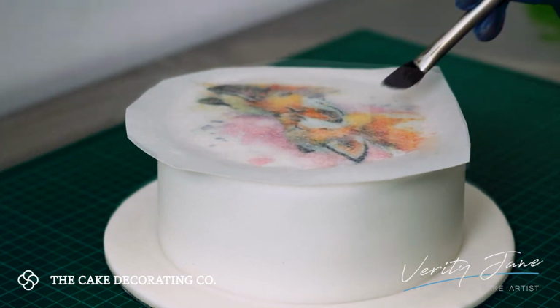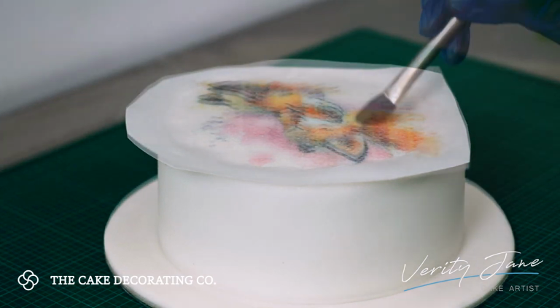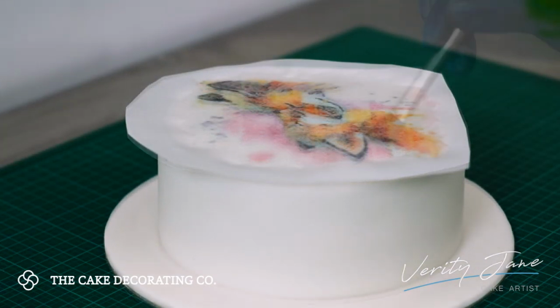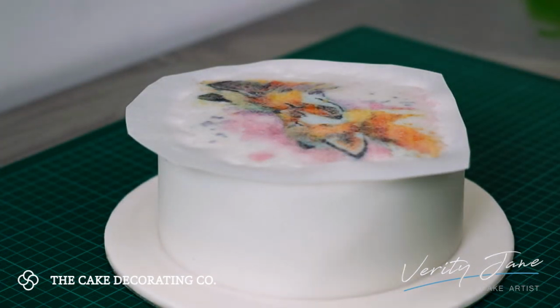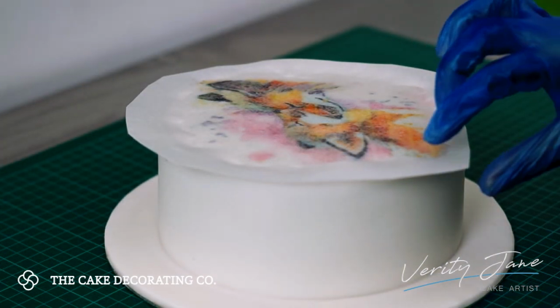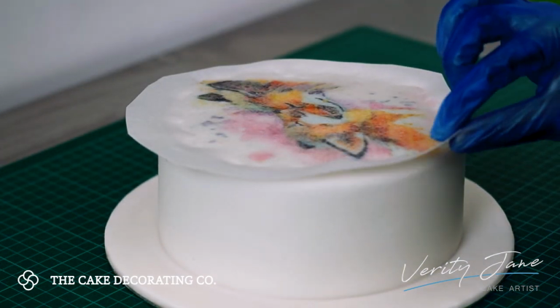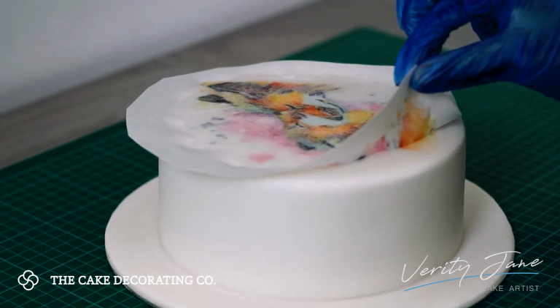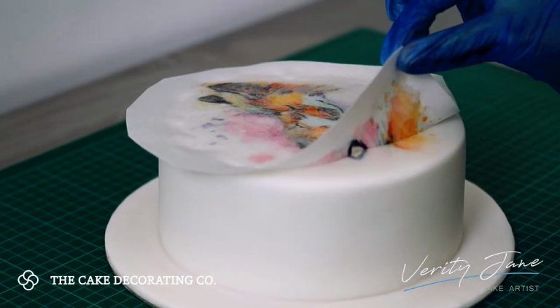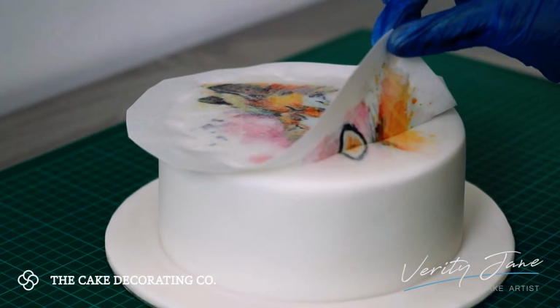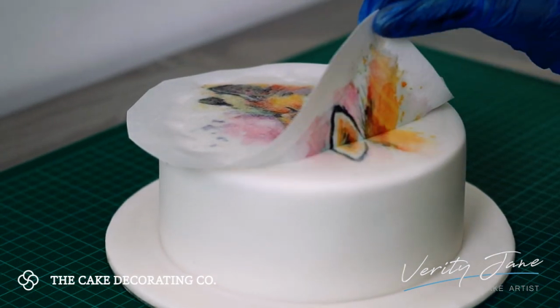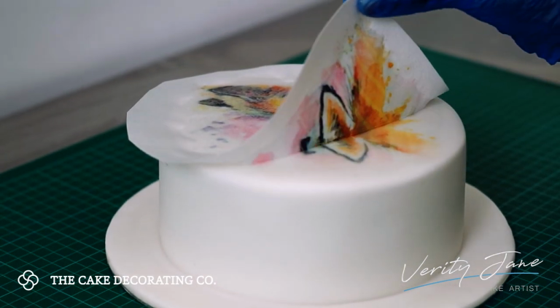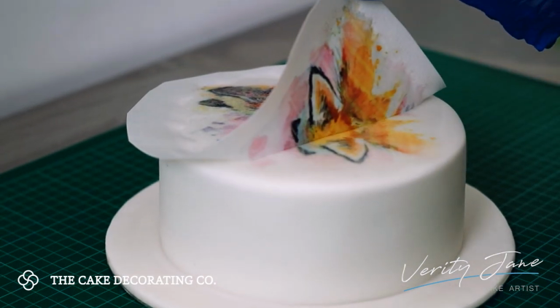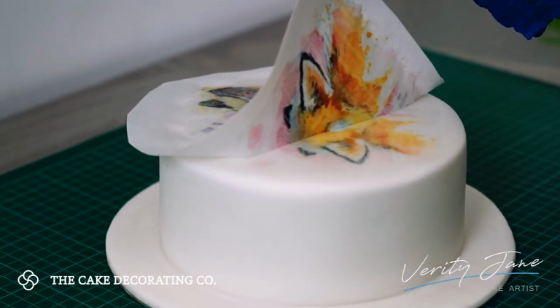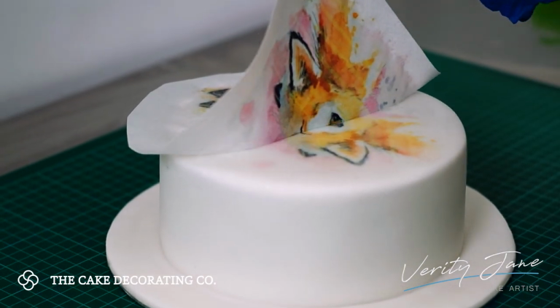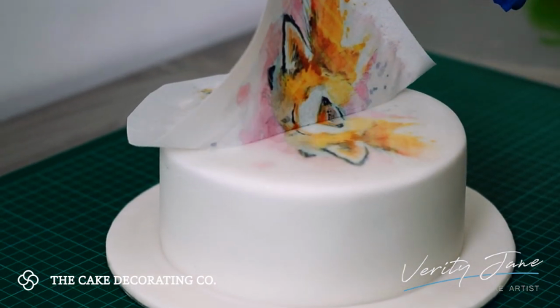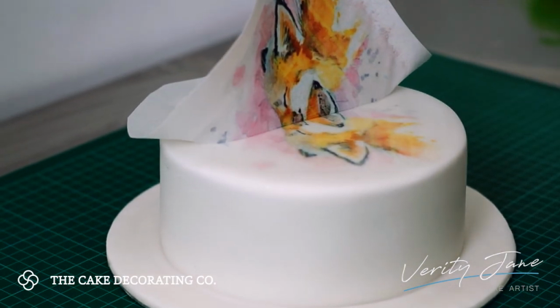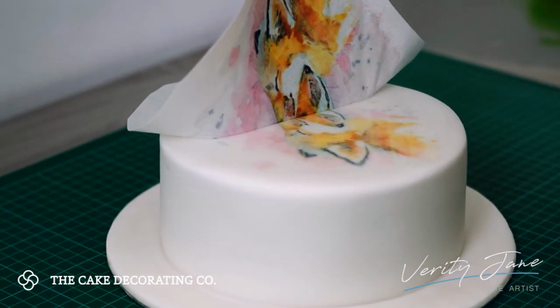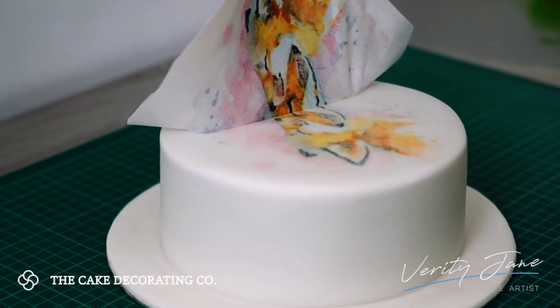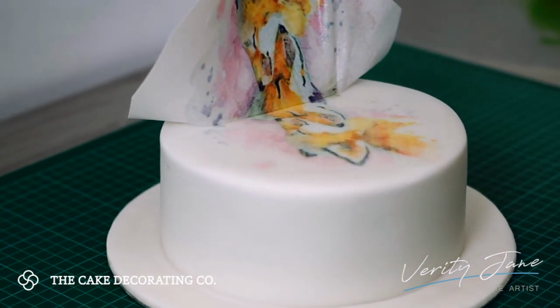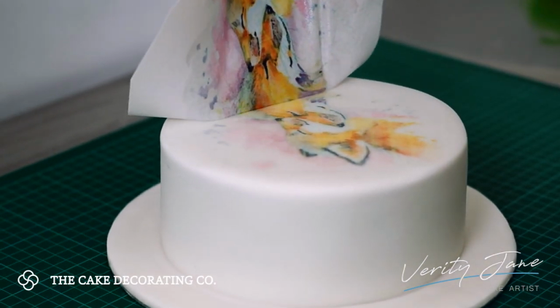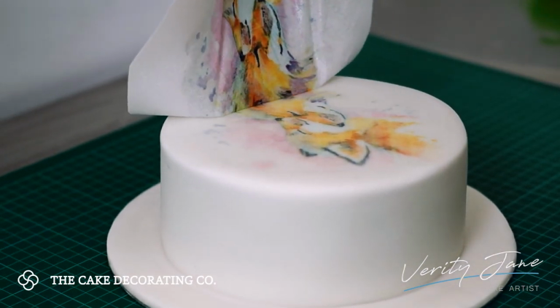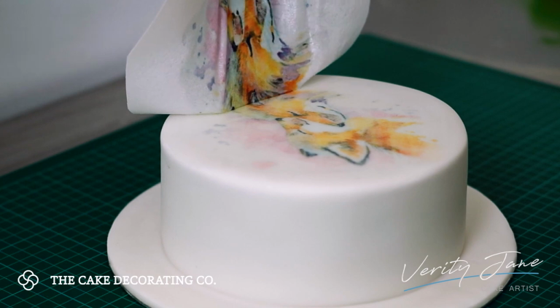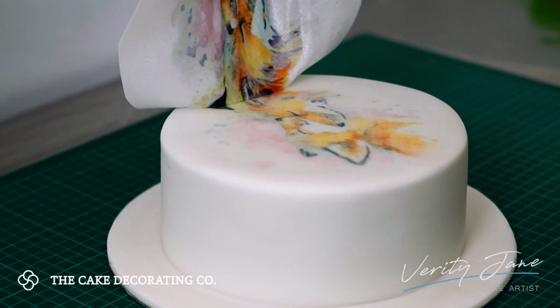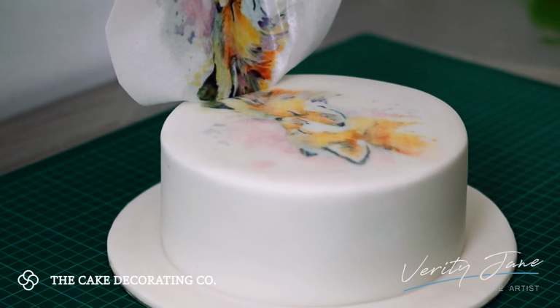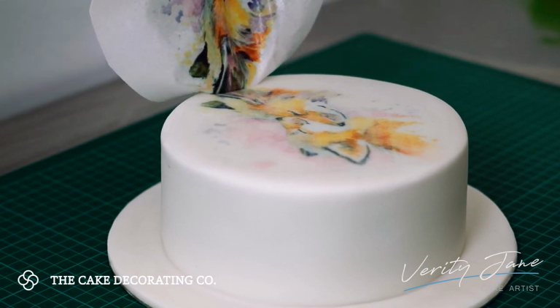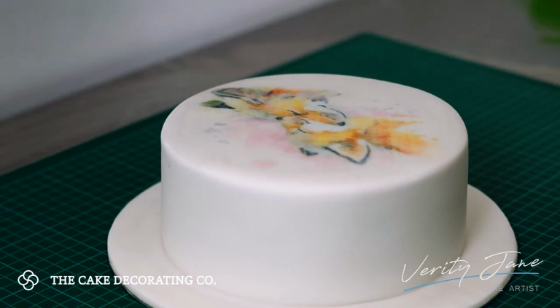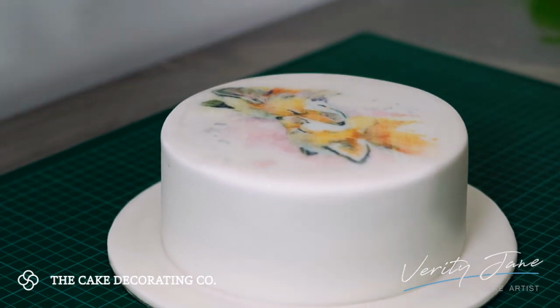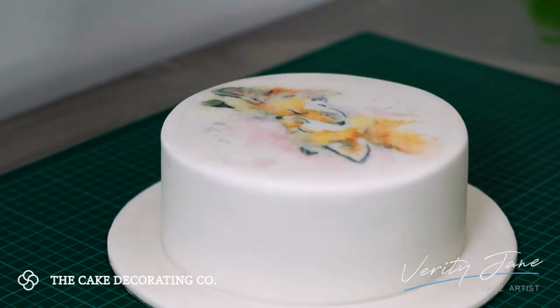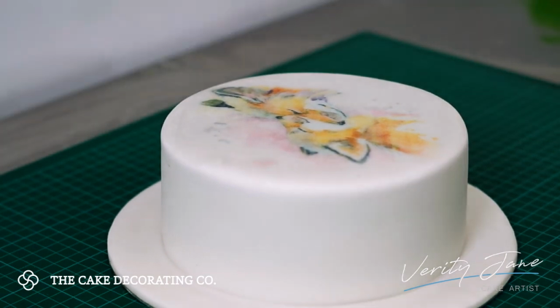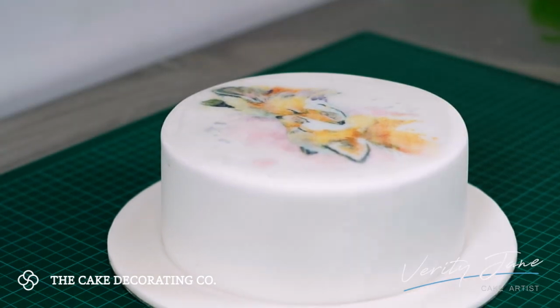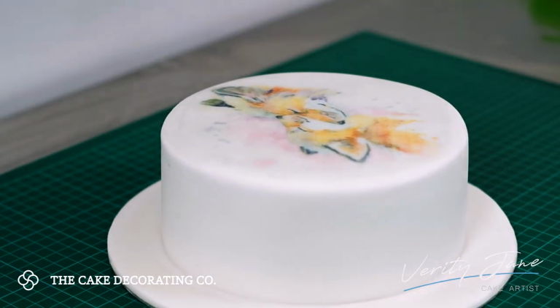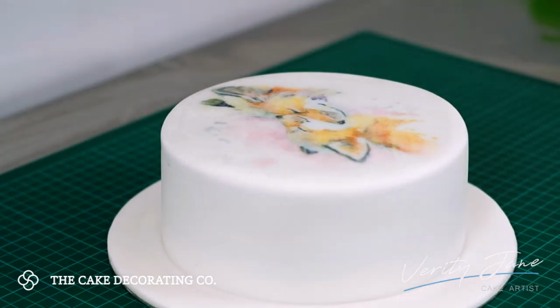I allow it to dry for a few minutes and carefully peel it off. Once removed, I'm left with a faint image to guide me.